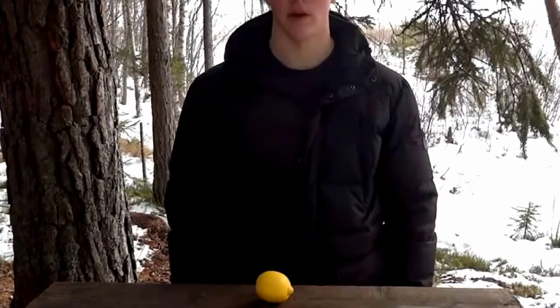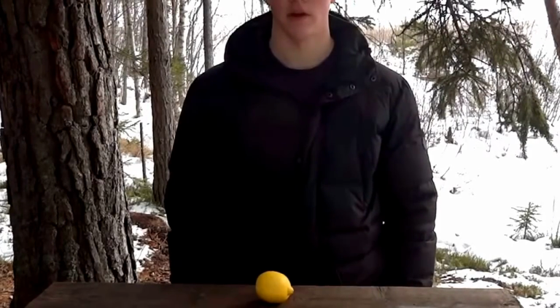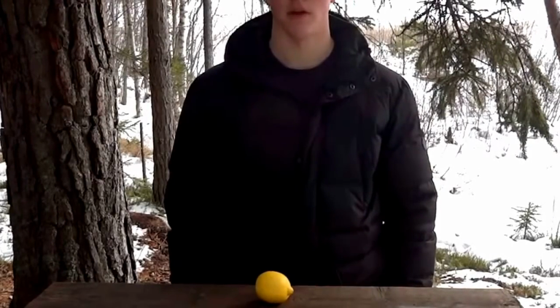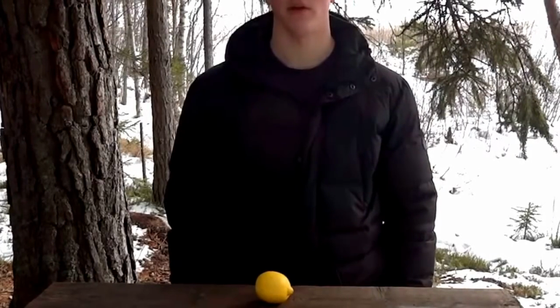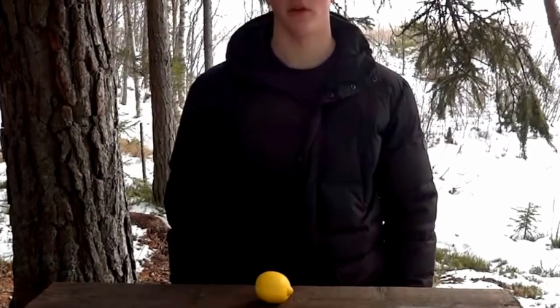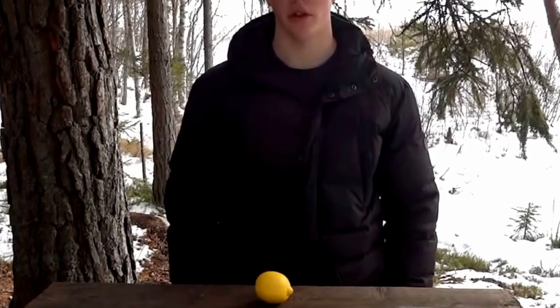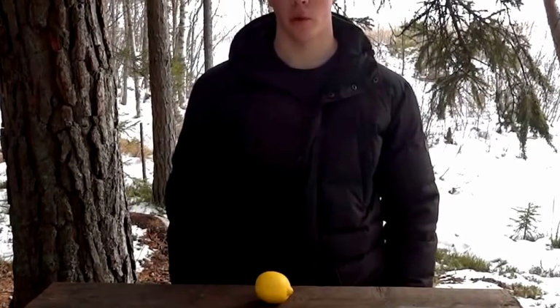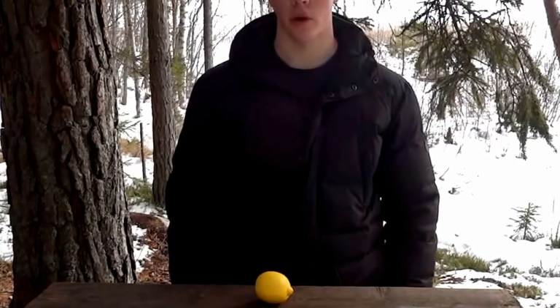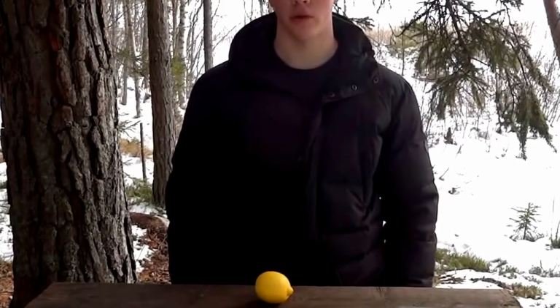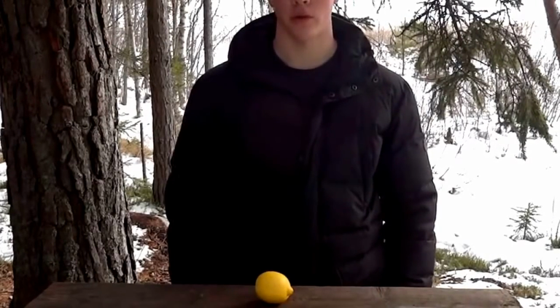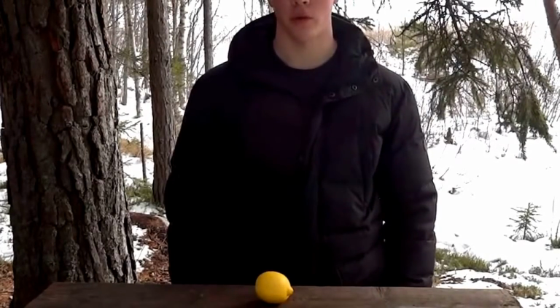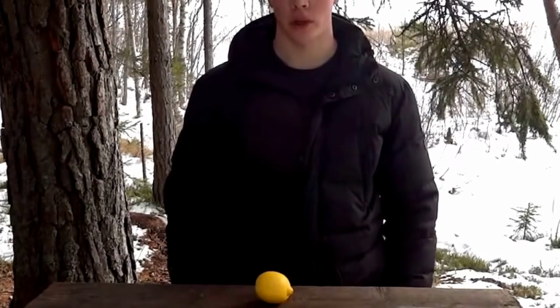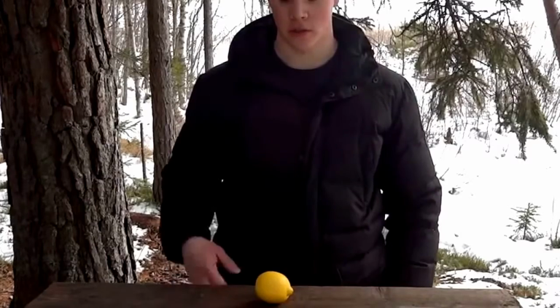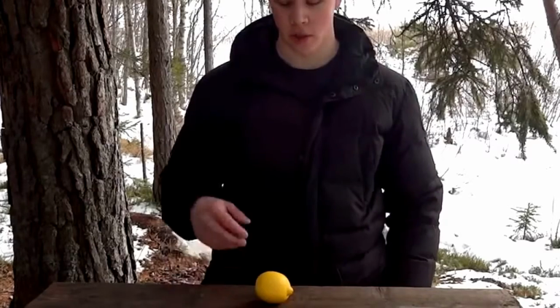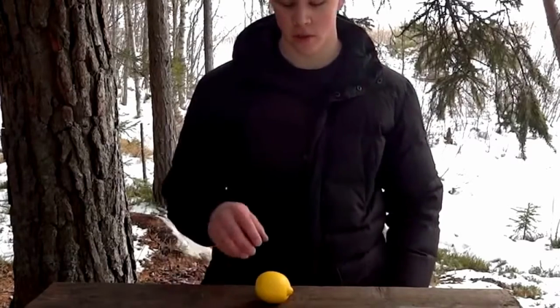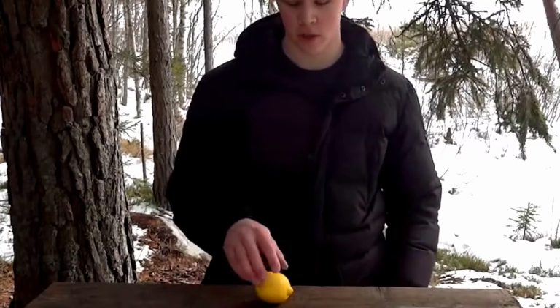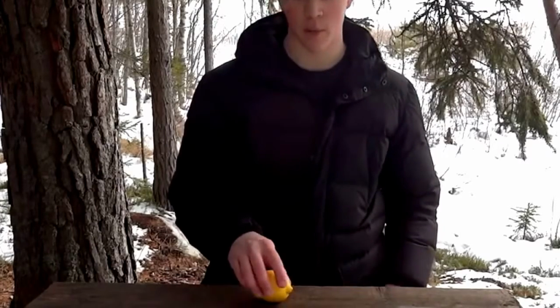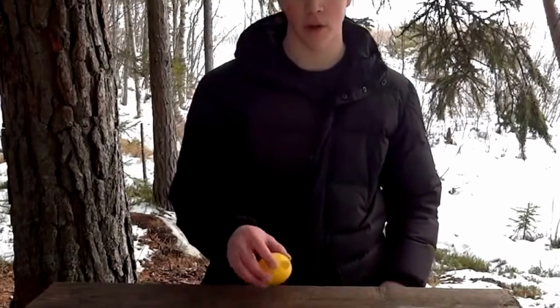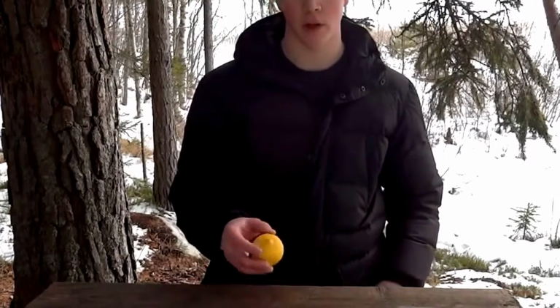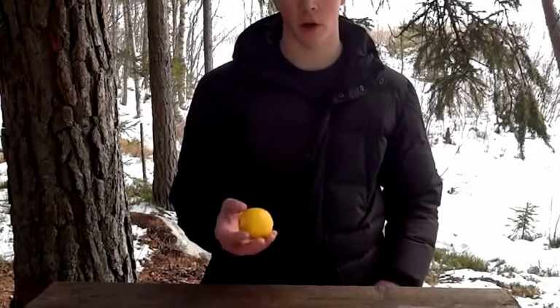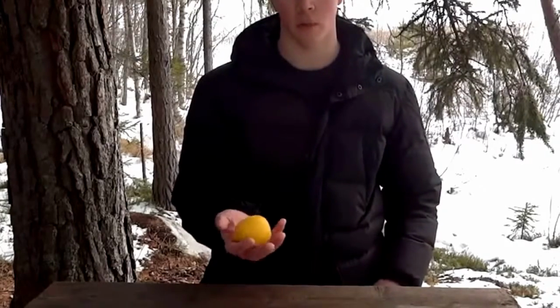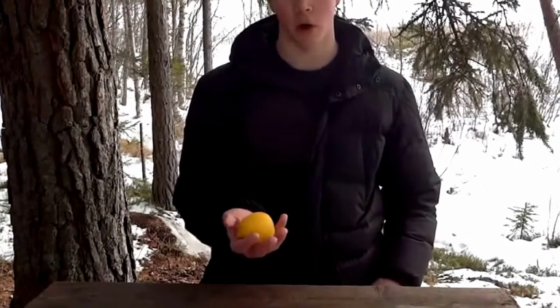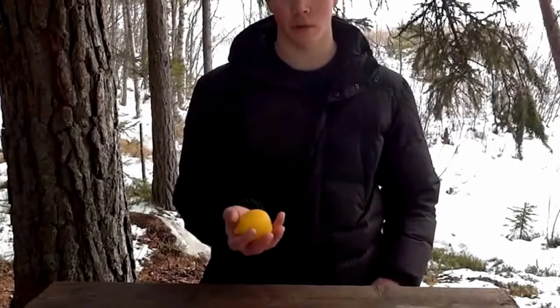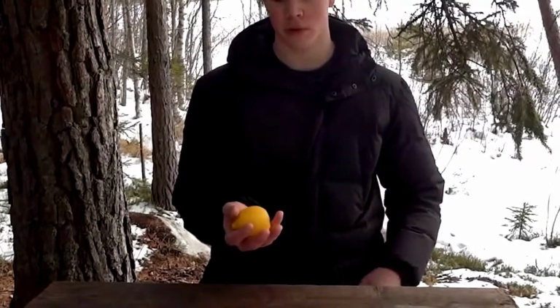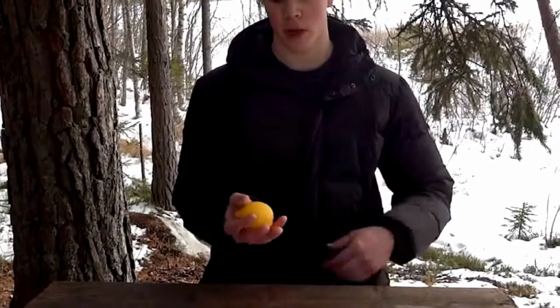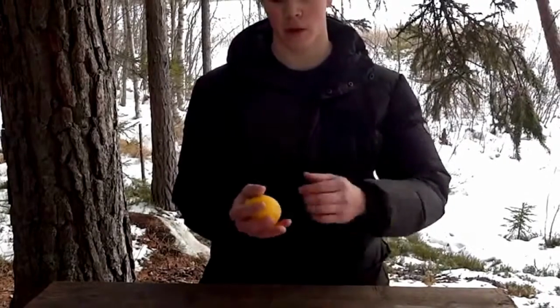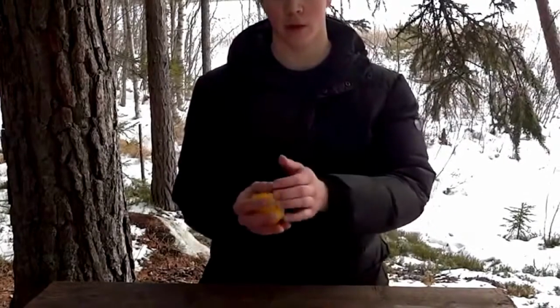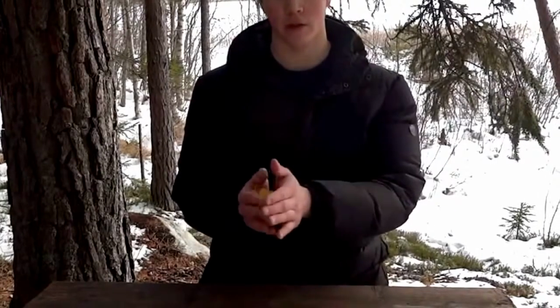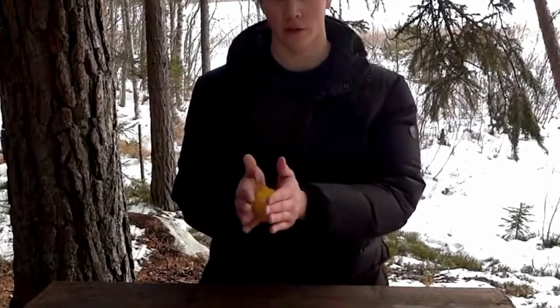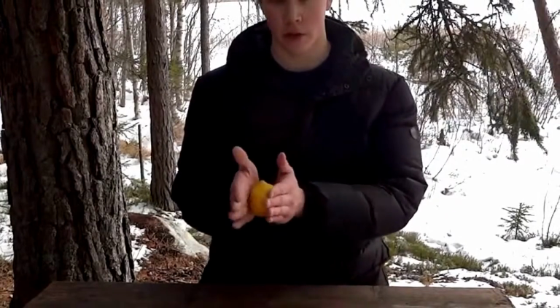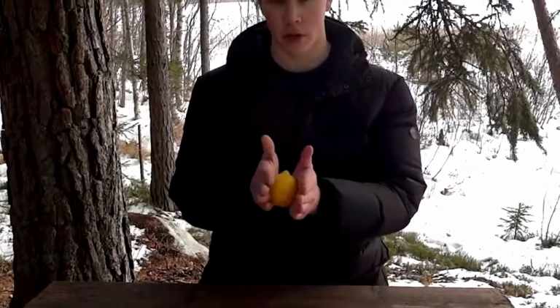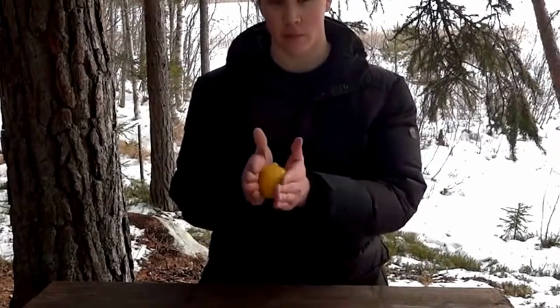So the first thing we are going to do is to take the lemon in our palms and soften it up.